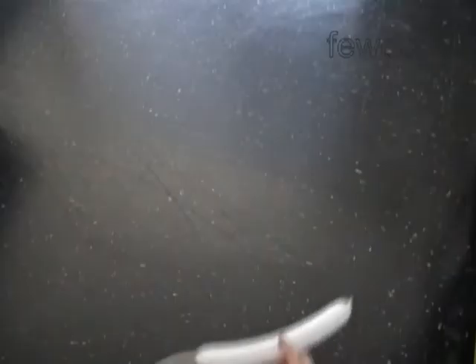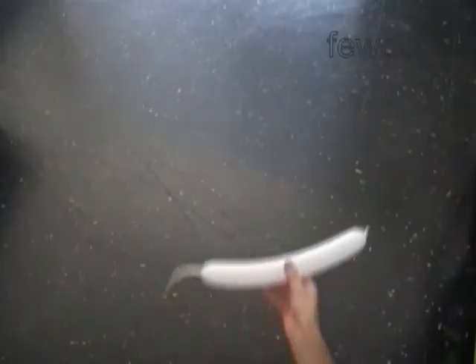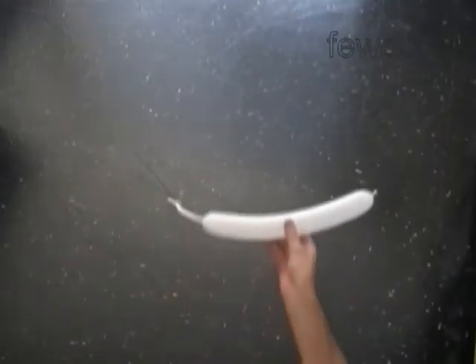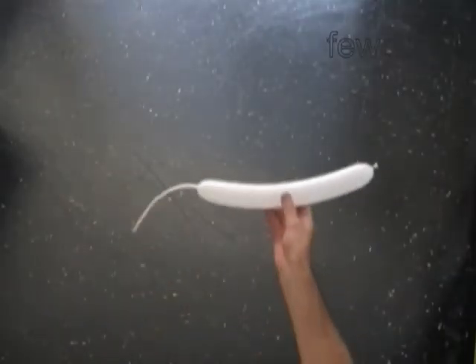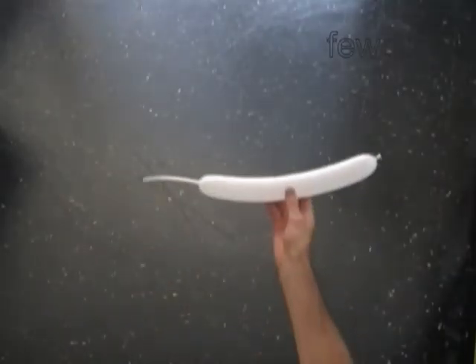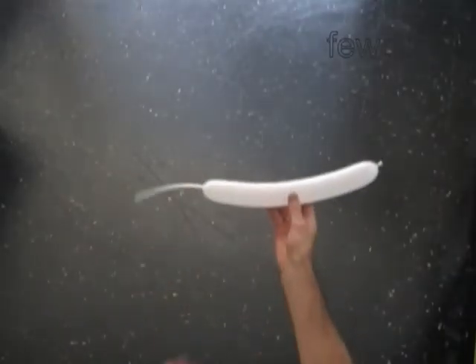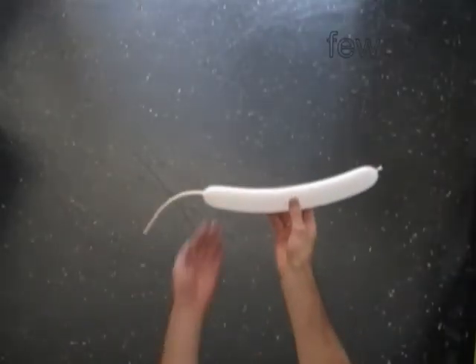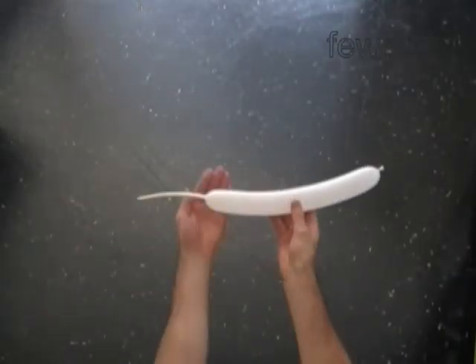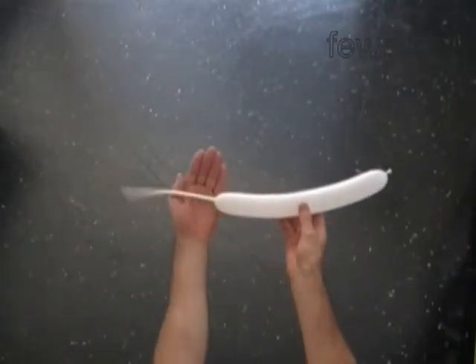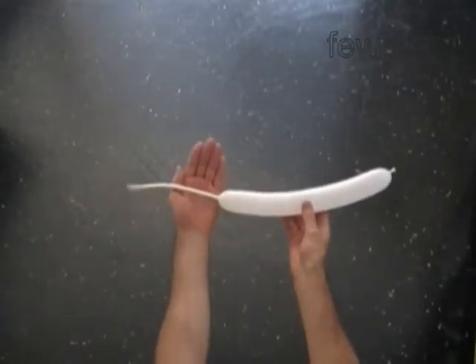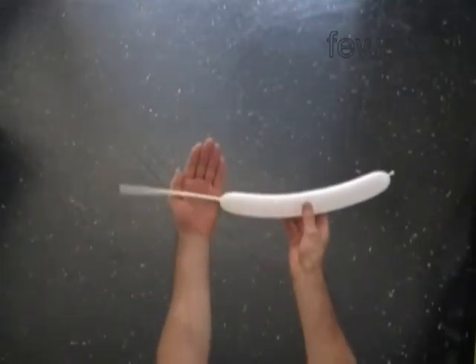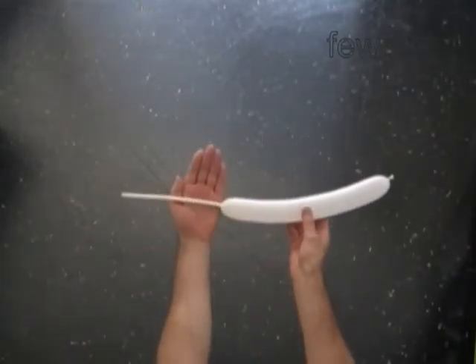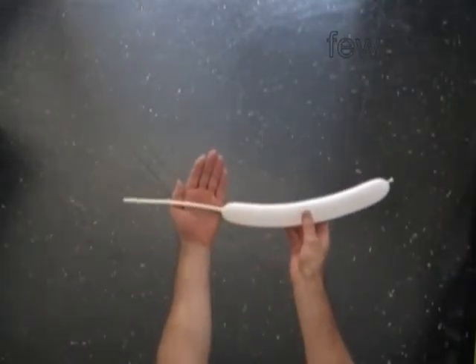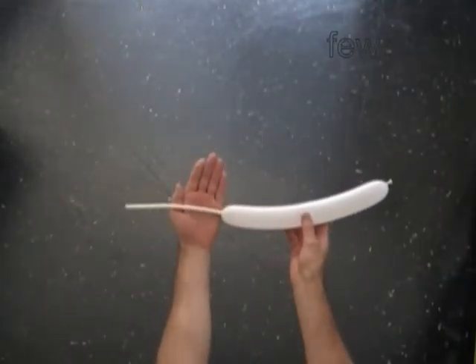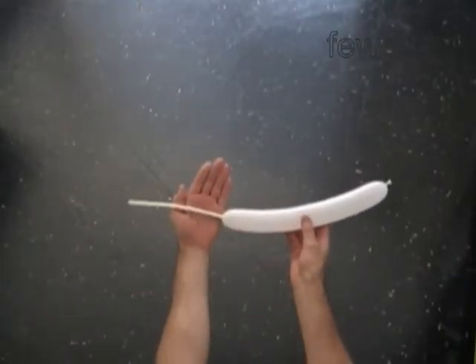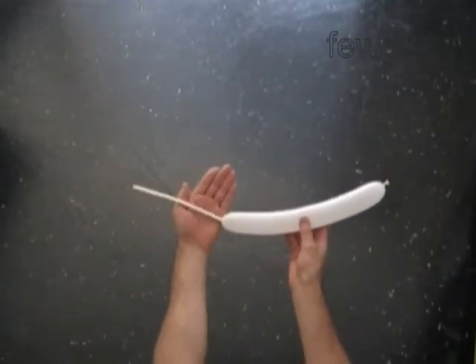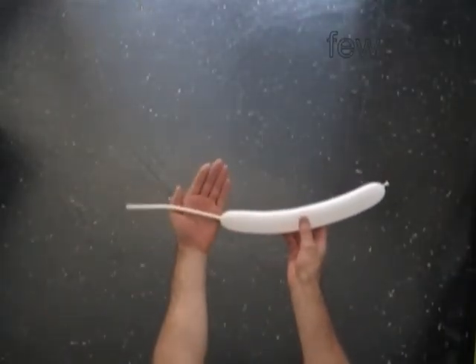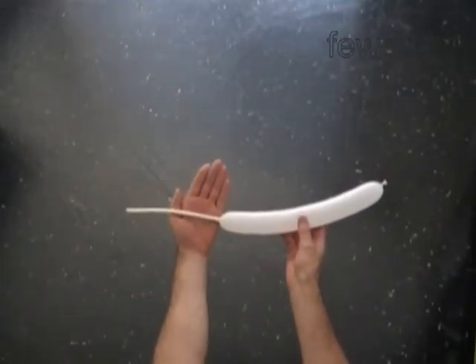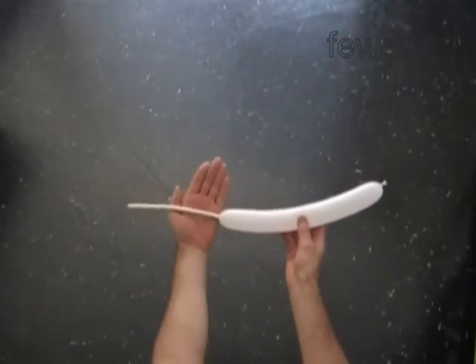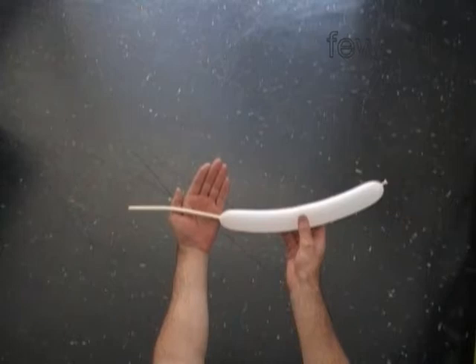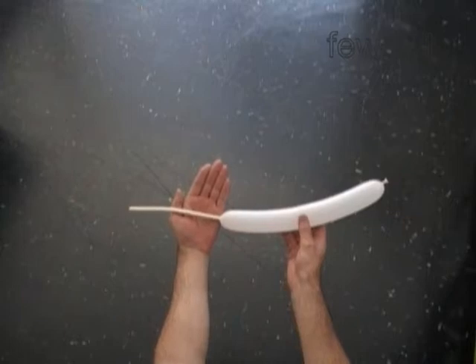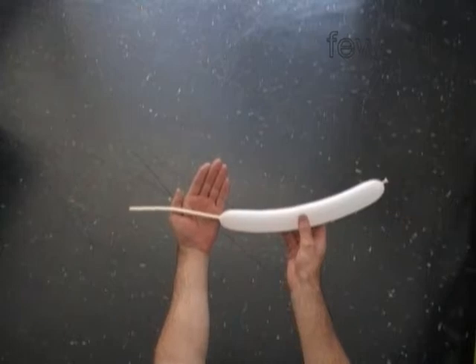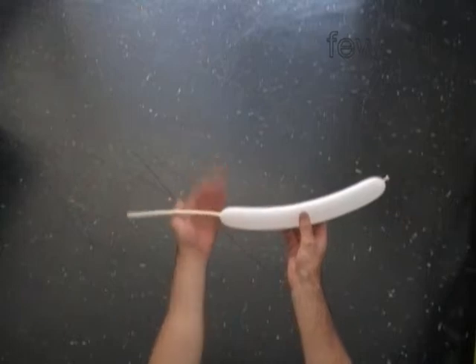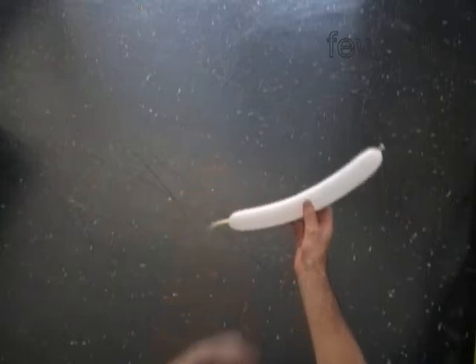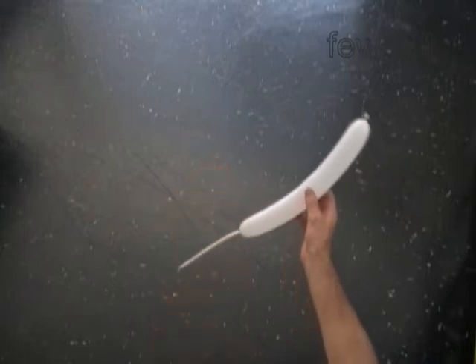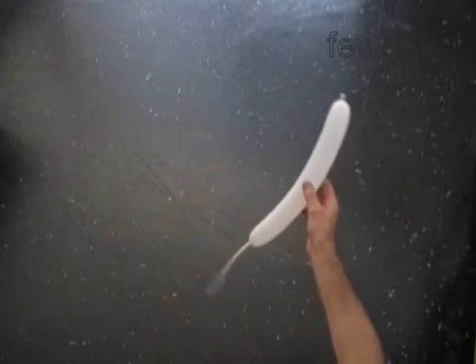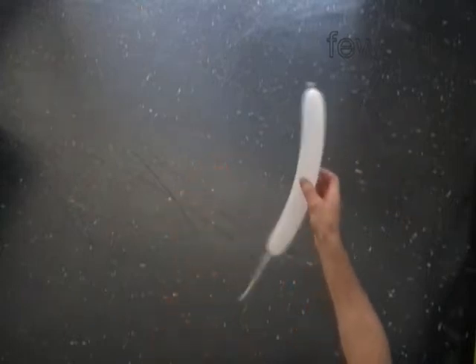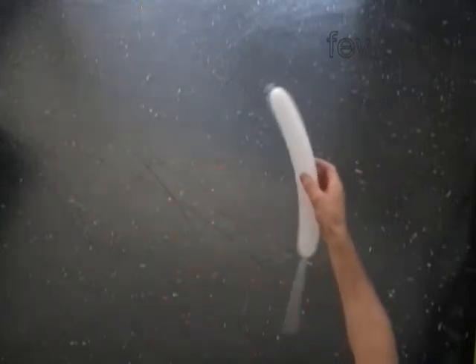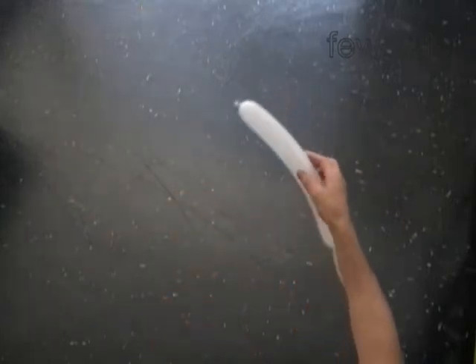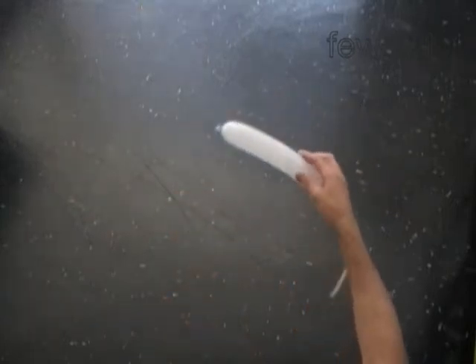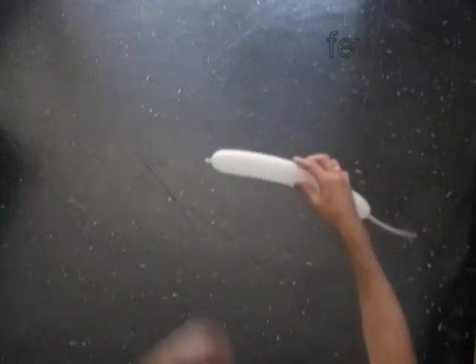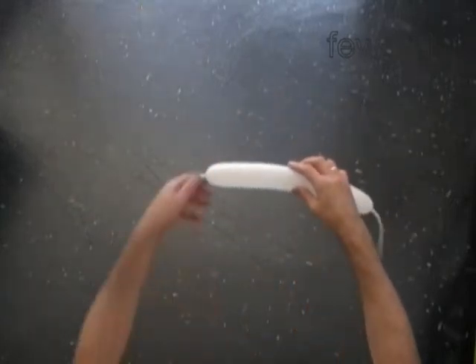Inflate a white balloon leaving an 8-inch flat tail. We are going to twist 18 bubbles all of the same size.